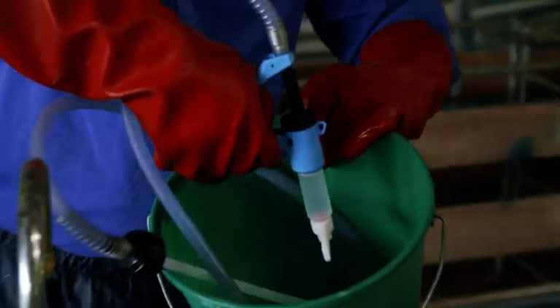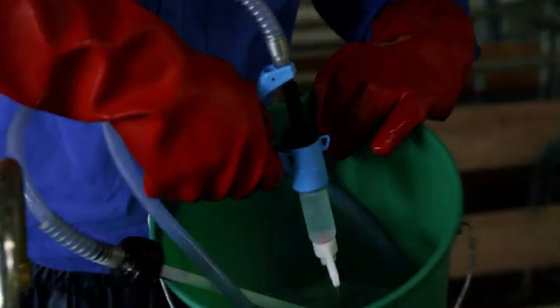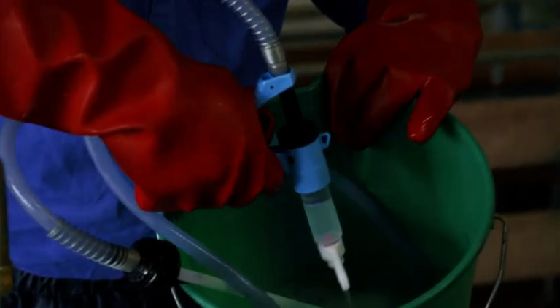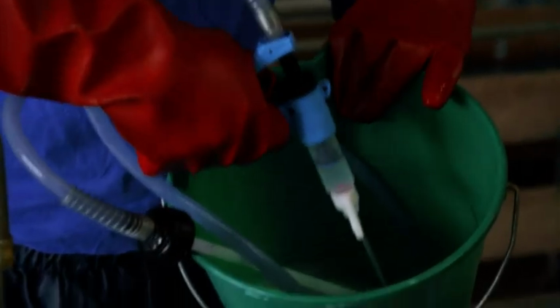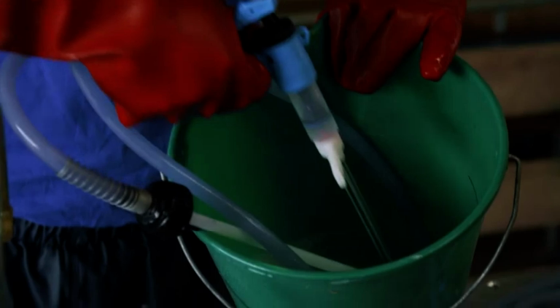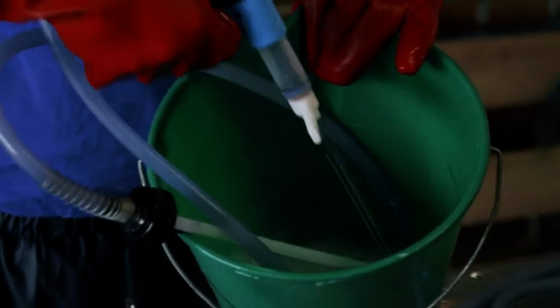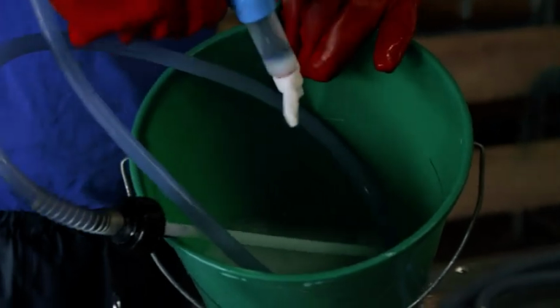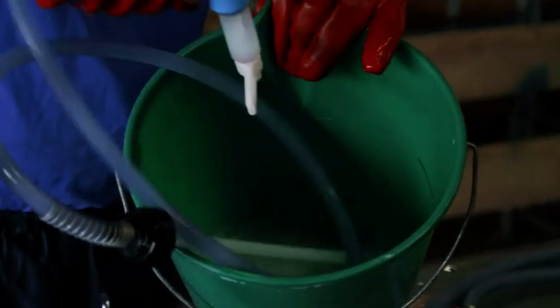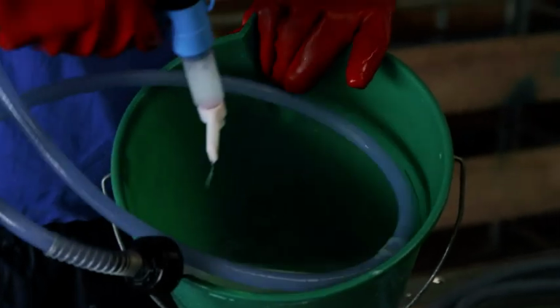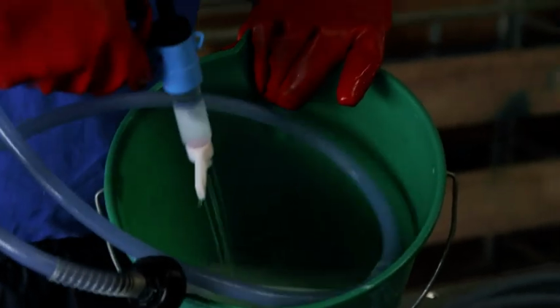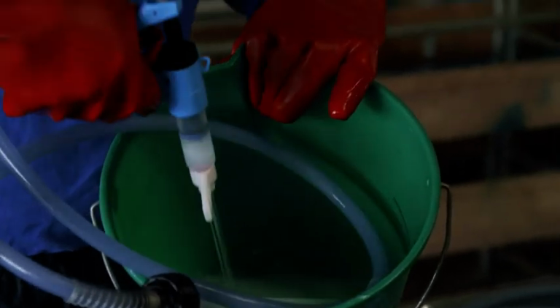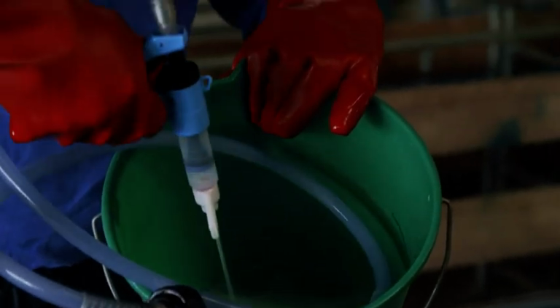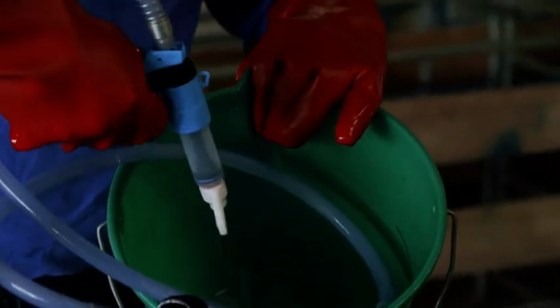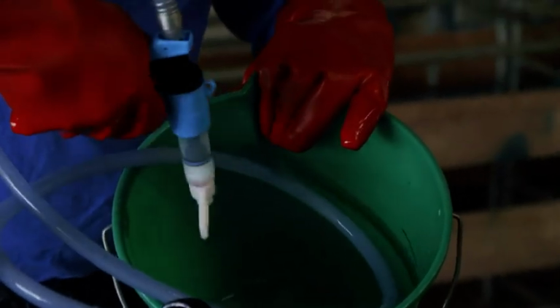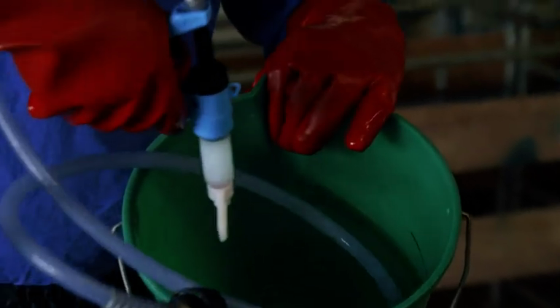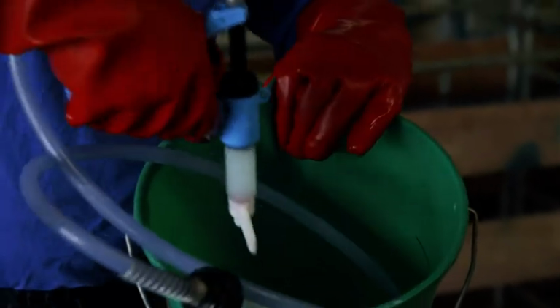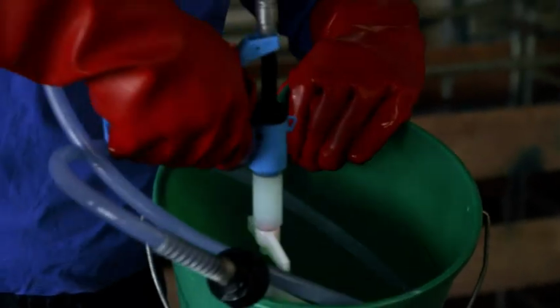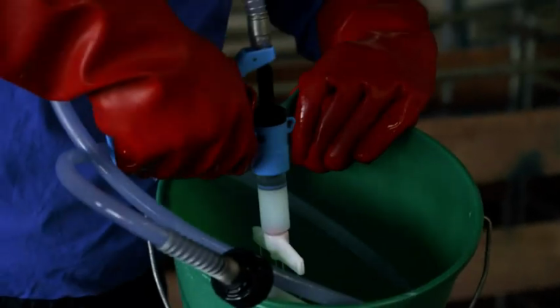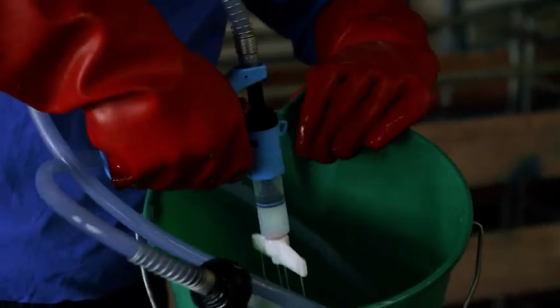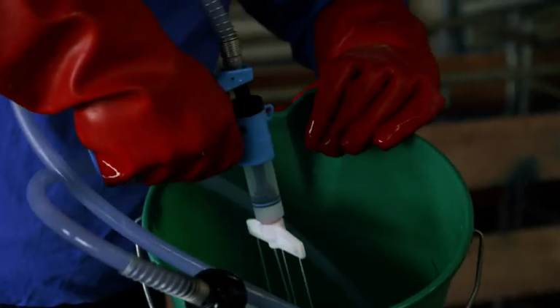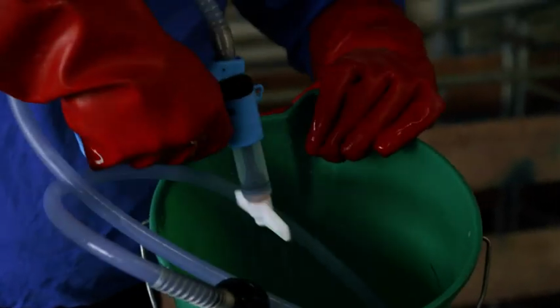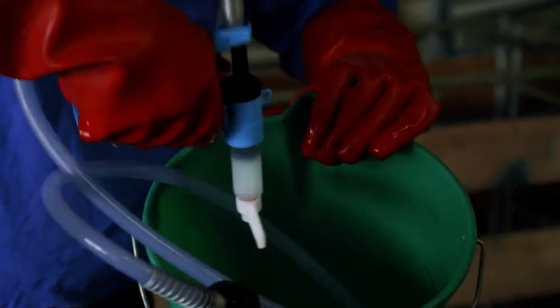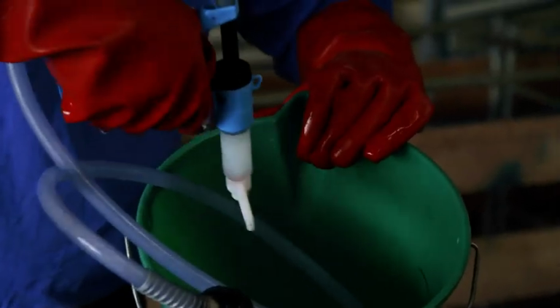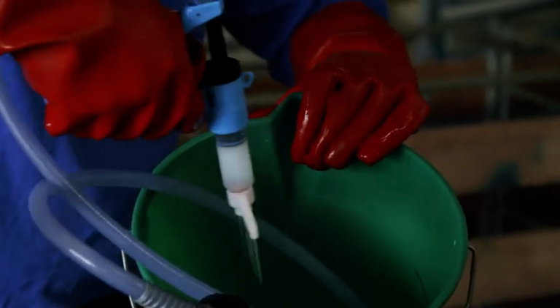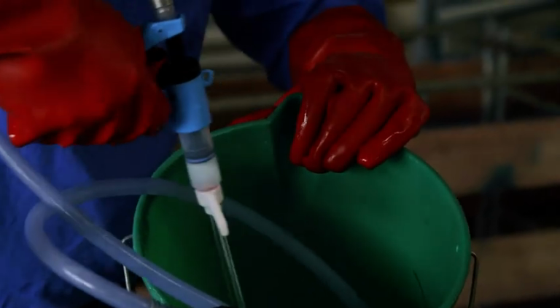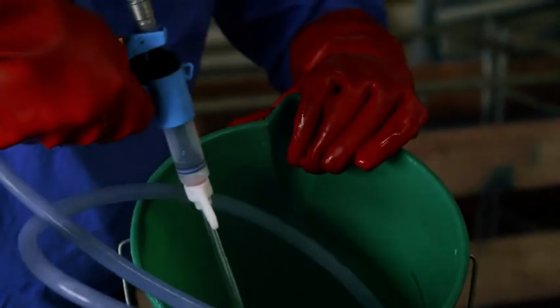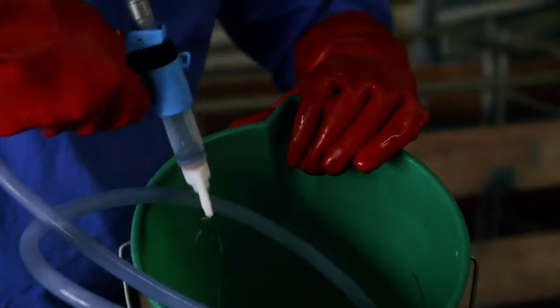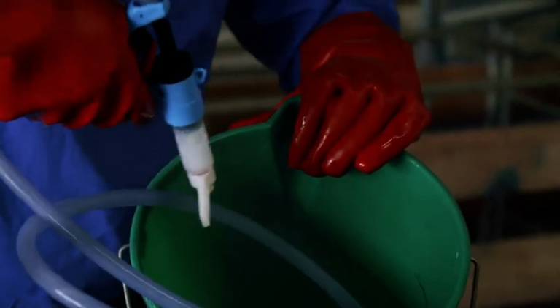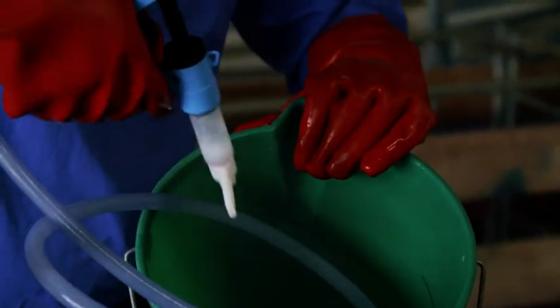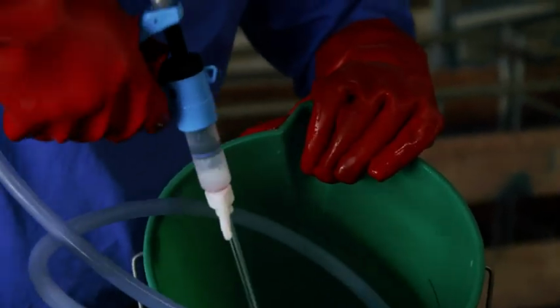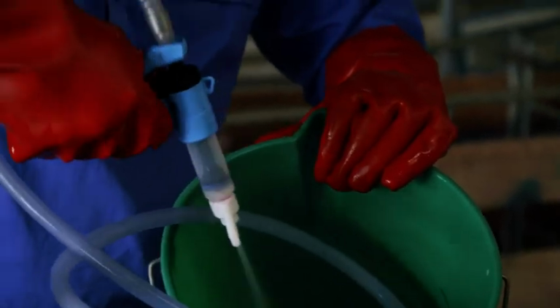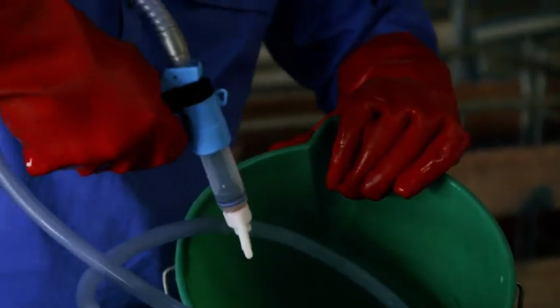After use, clean the applicator, nozzle and hose by flushing them with water.